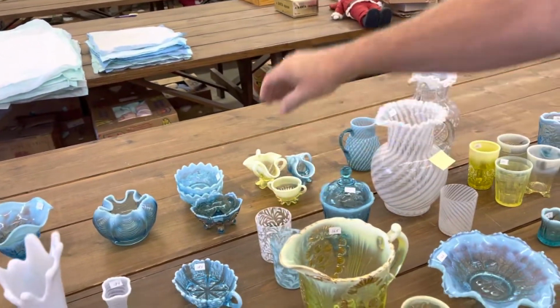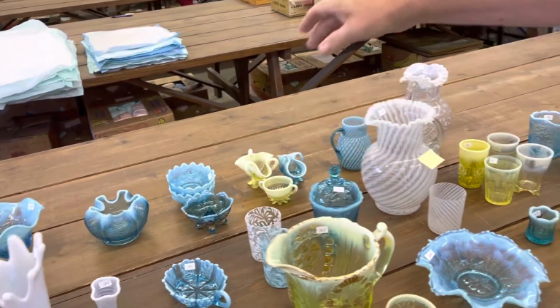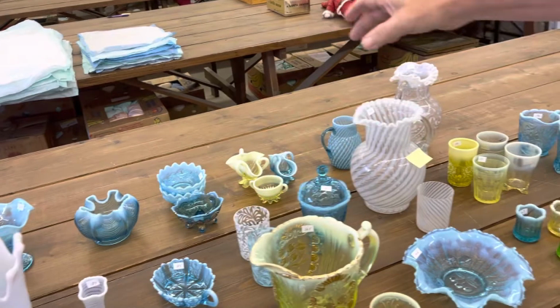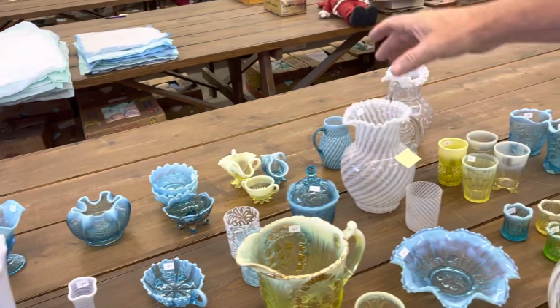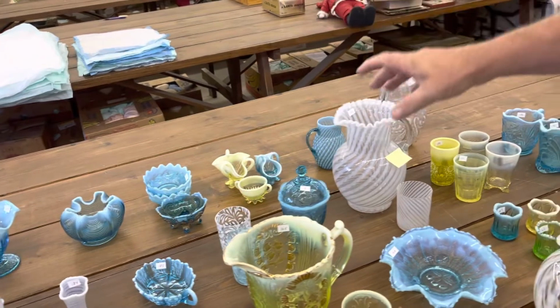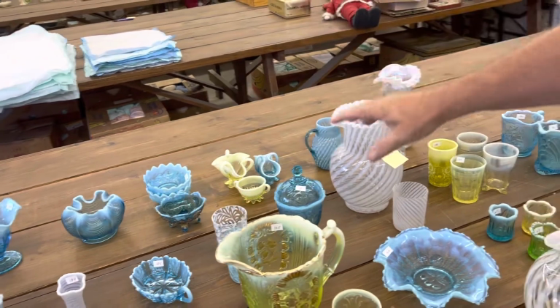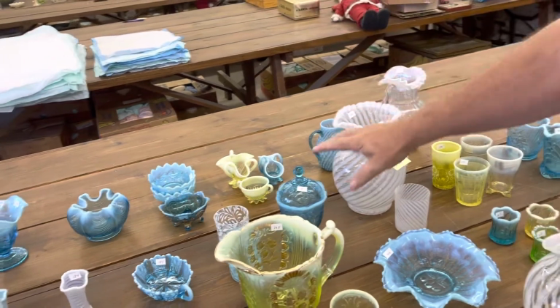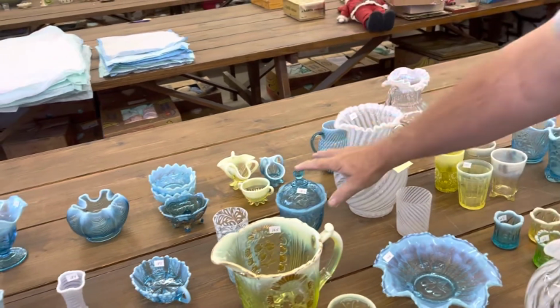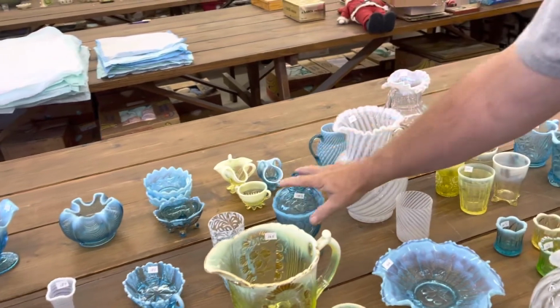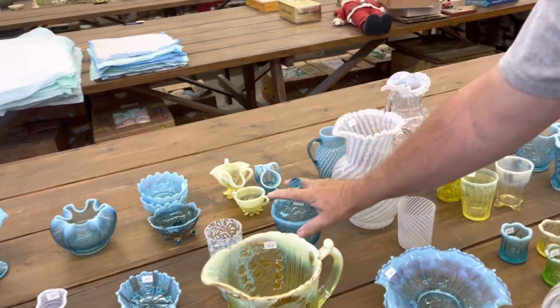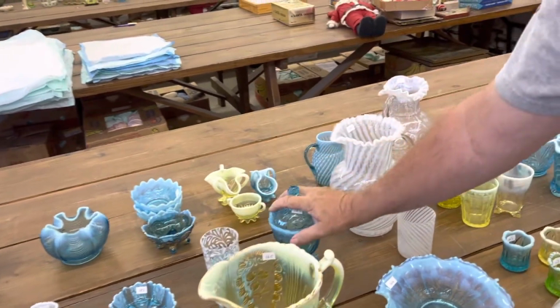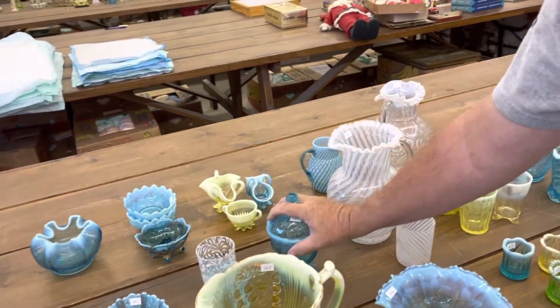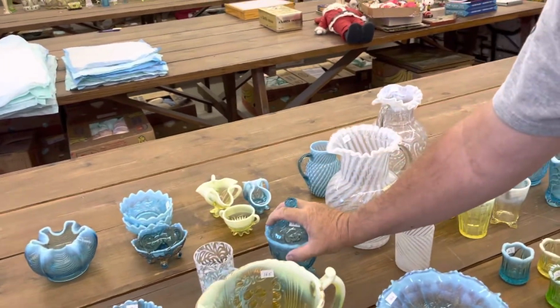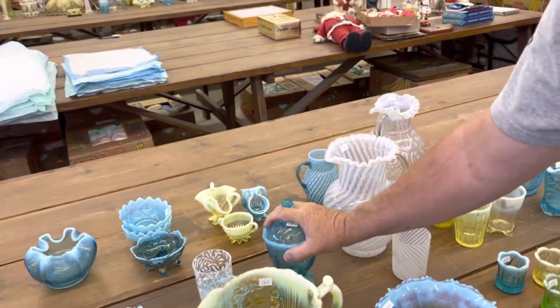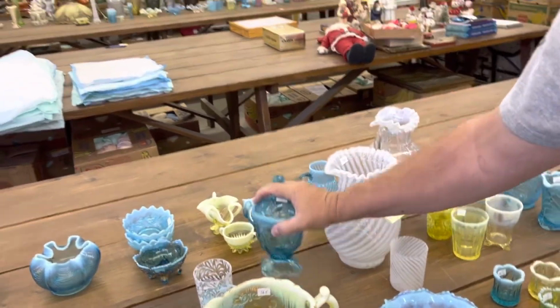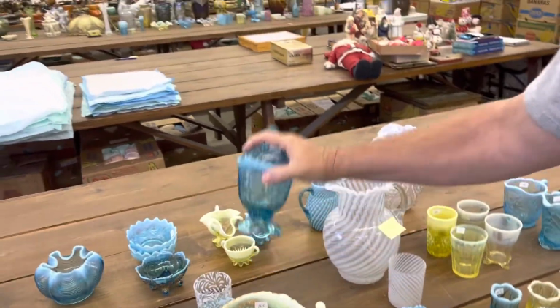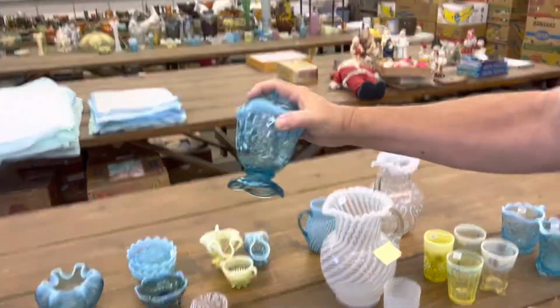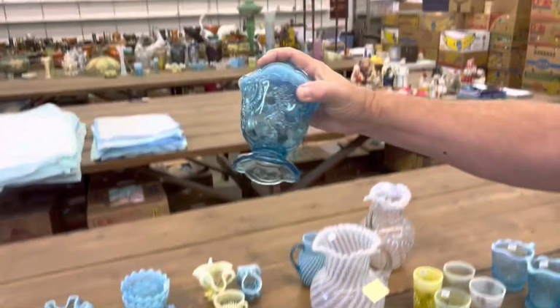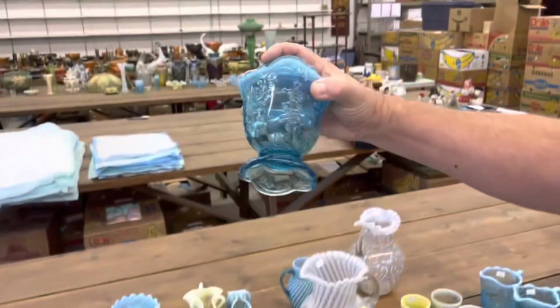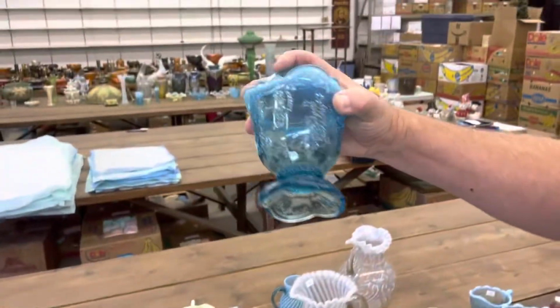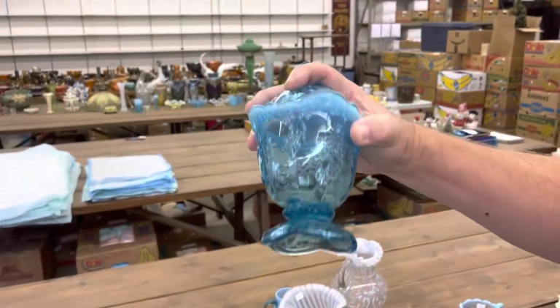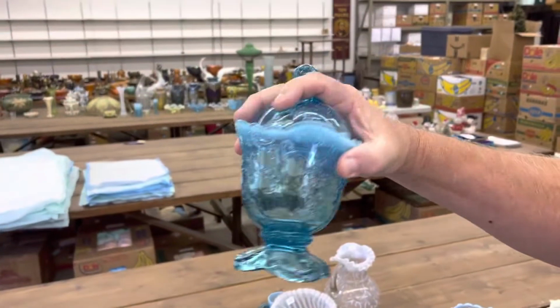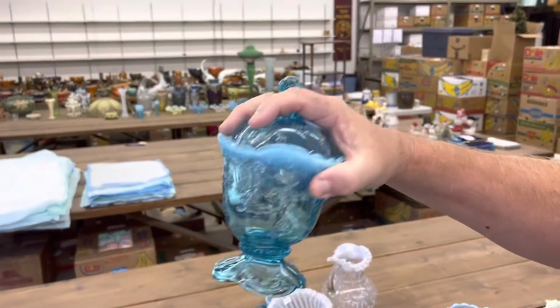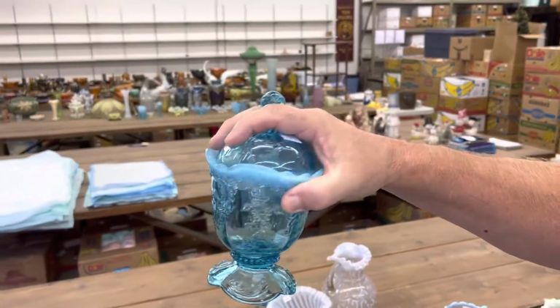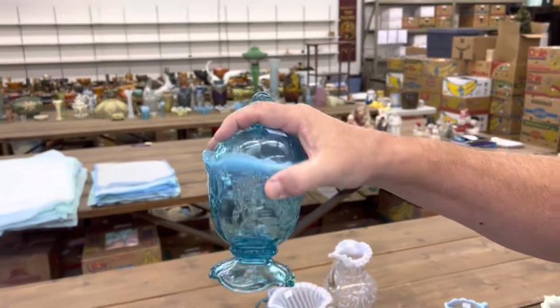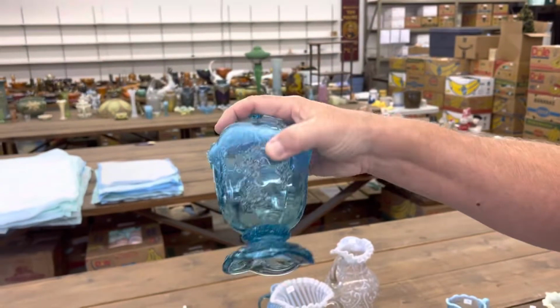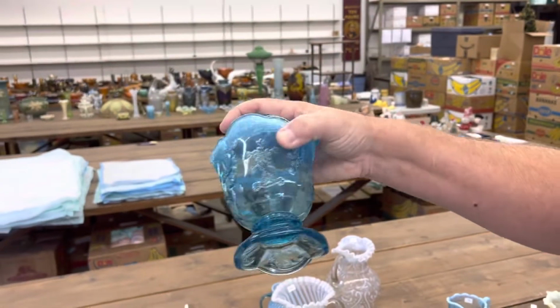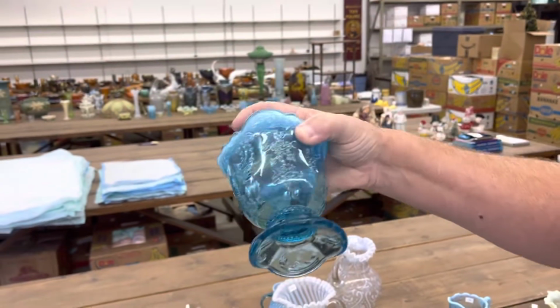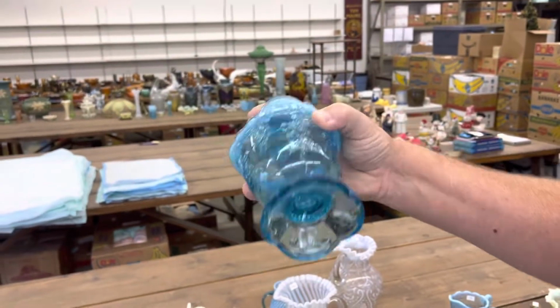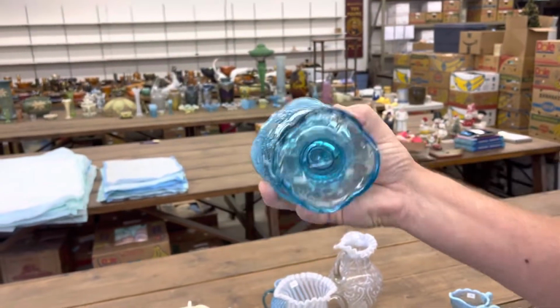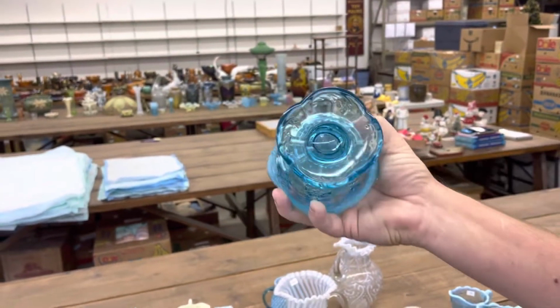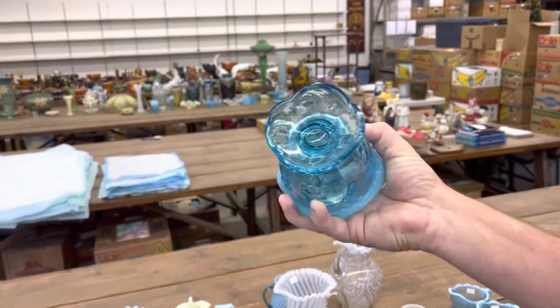Here's an Intaglio piece too — it's a covered sugar bowl in Blue Opal.